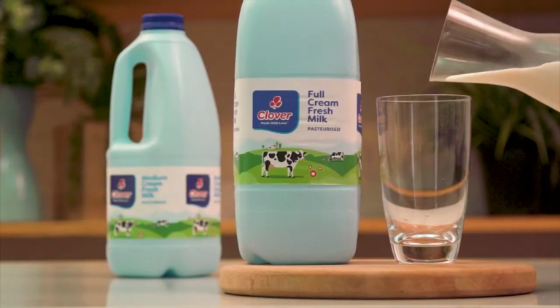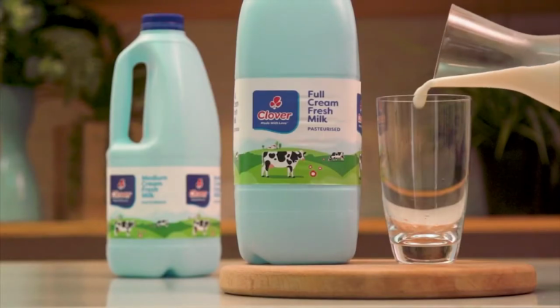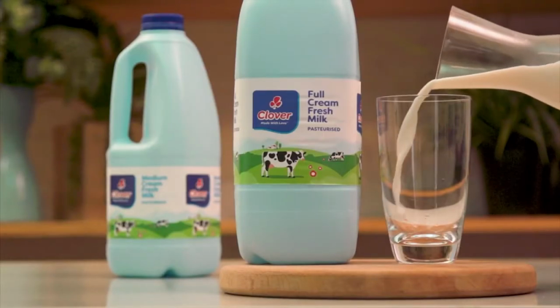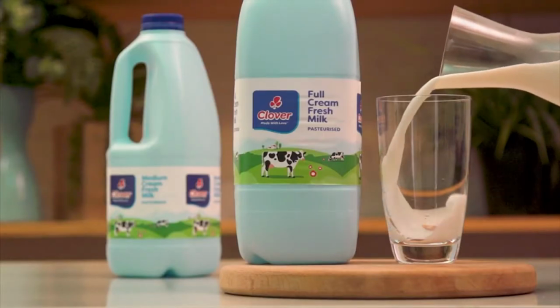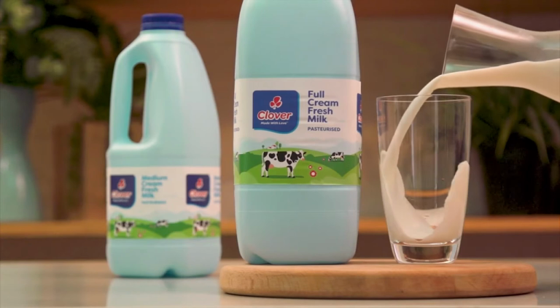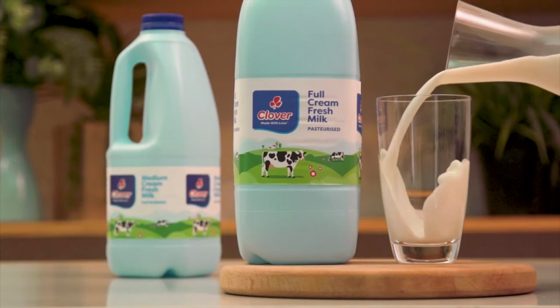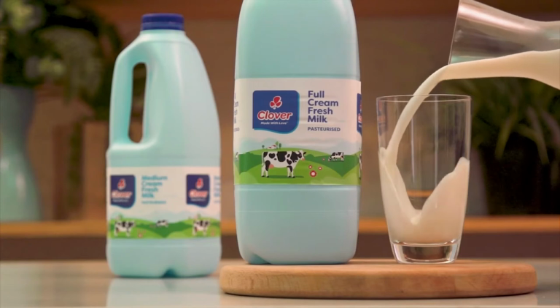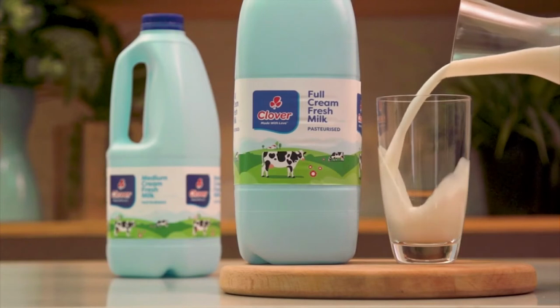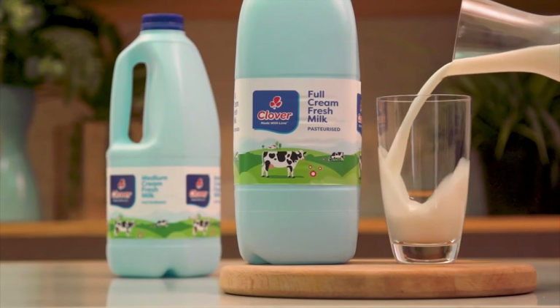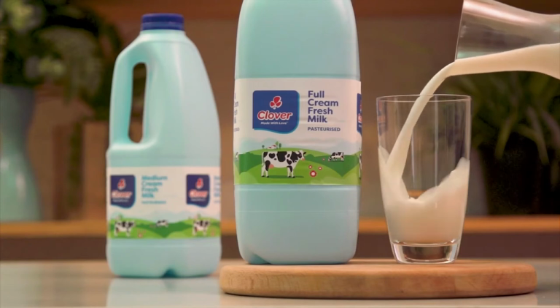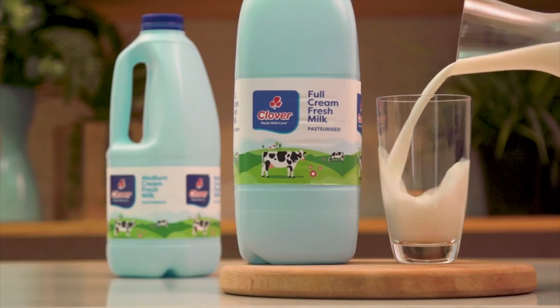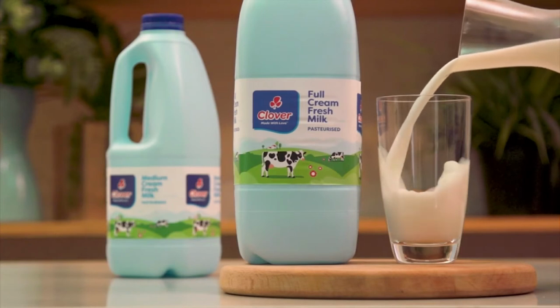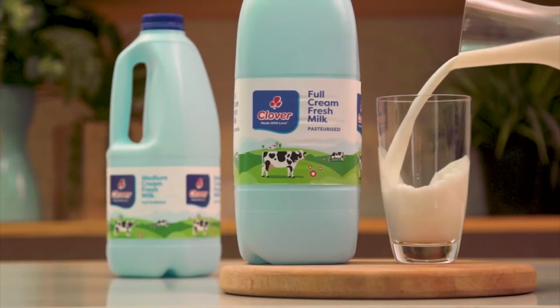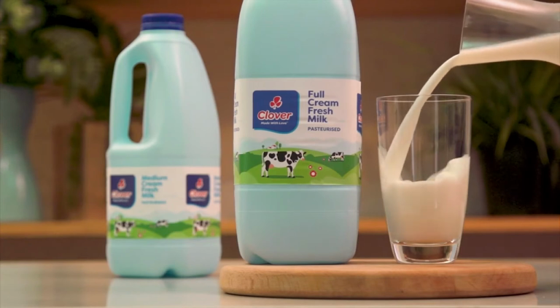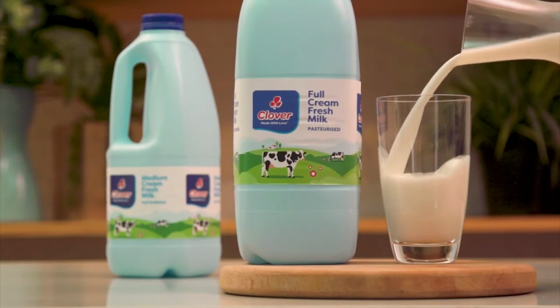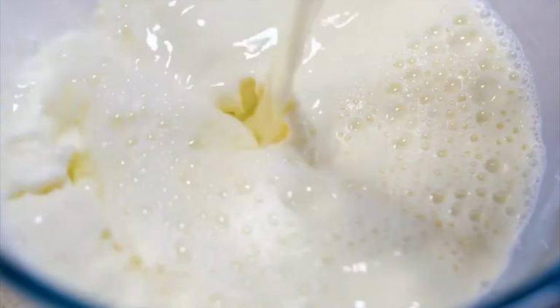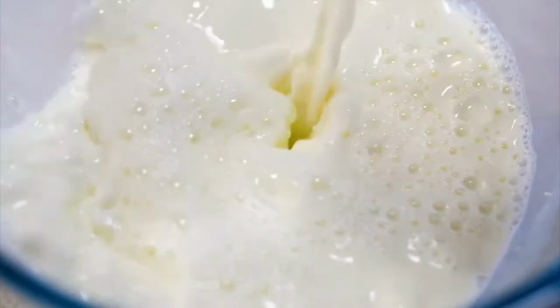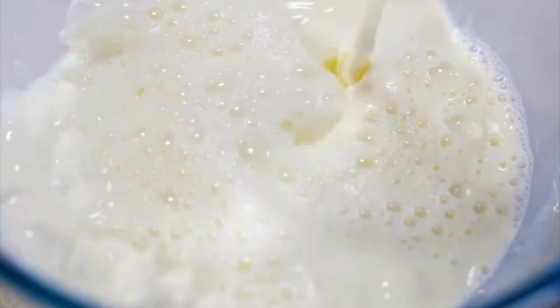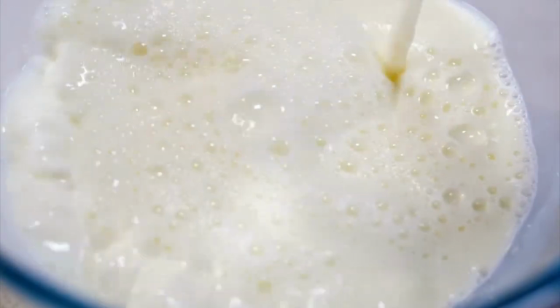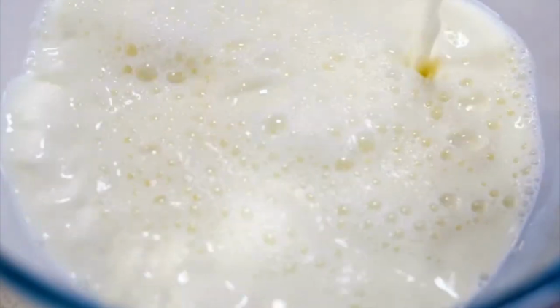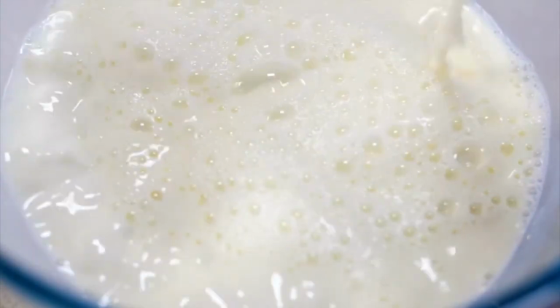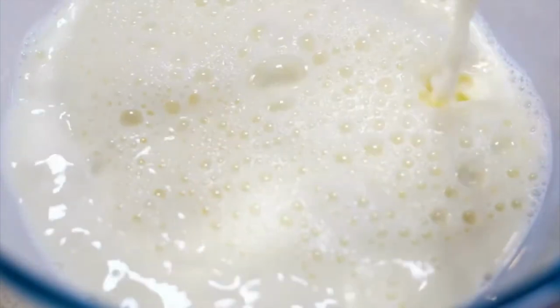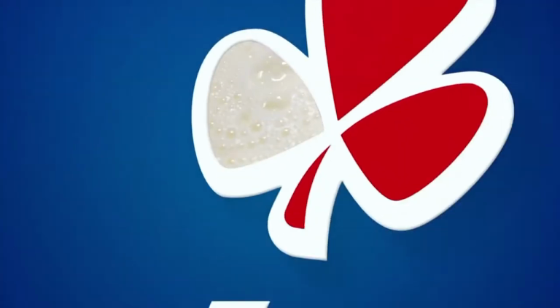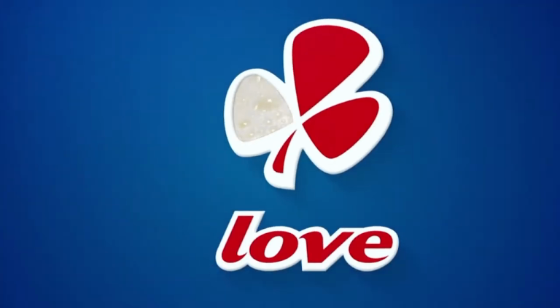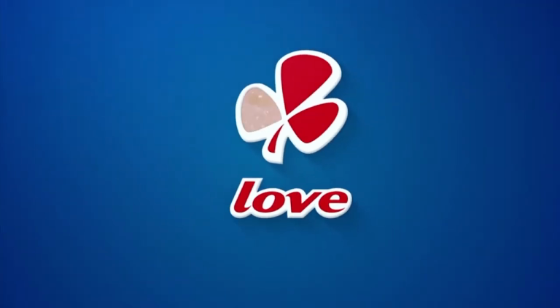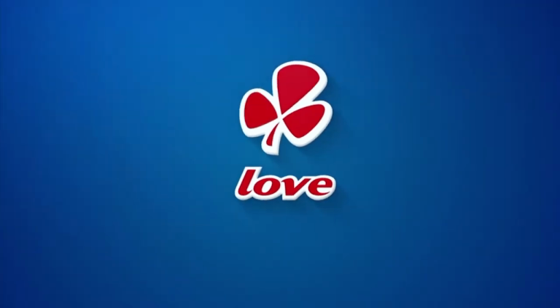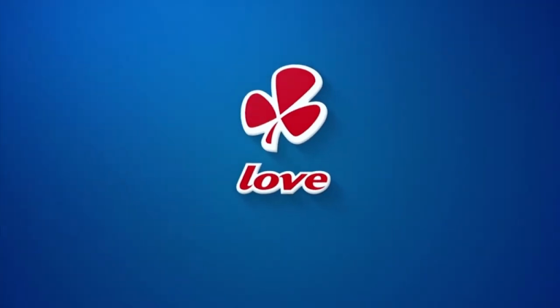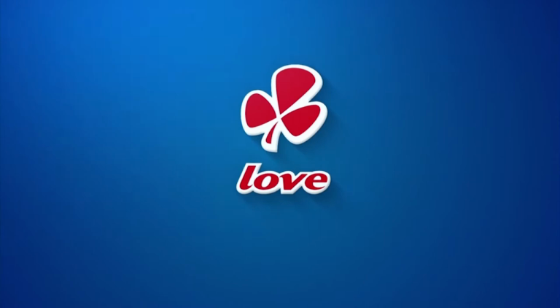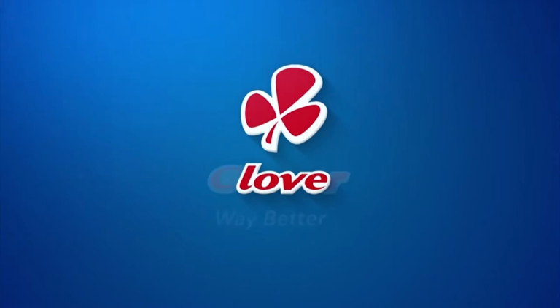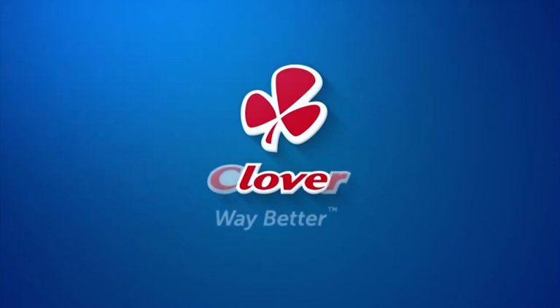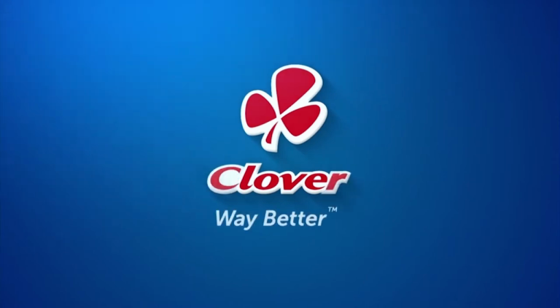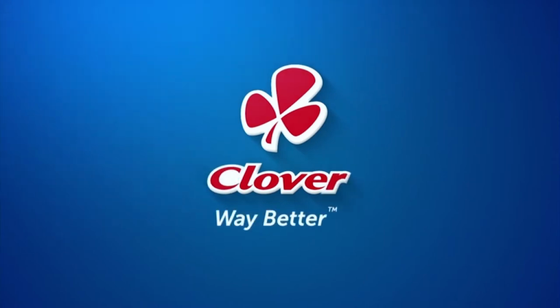Nothing beats the long-lasting freshness and quality taste of Clover Fresh Milk. Made with love by Clover.